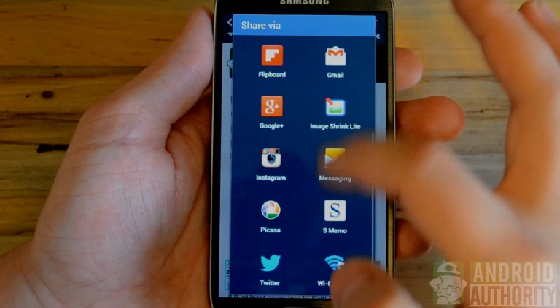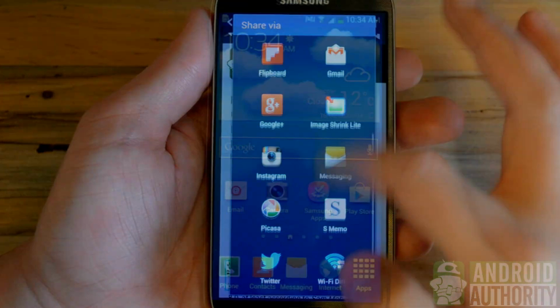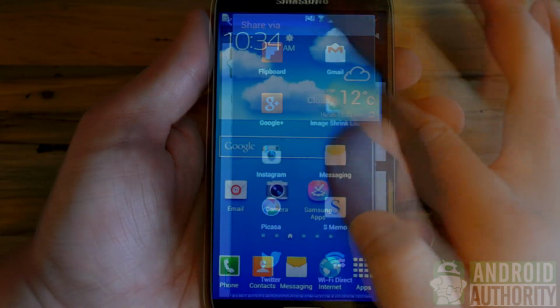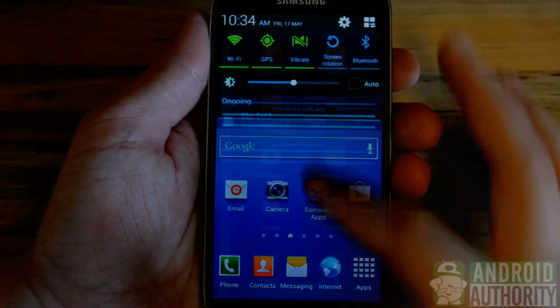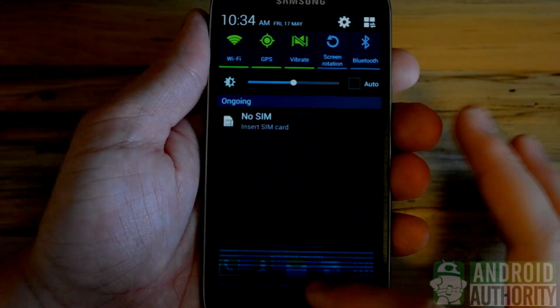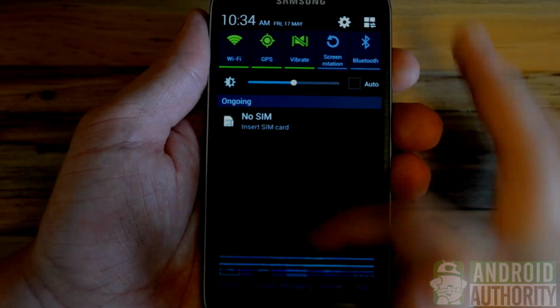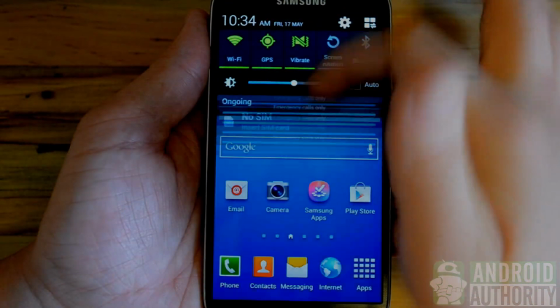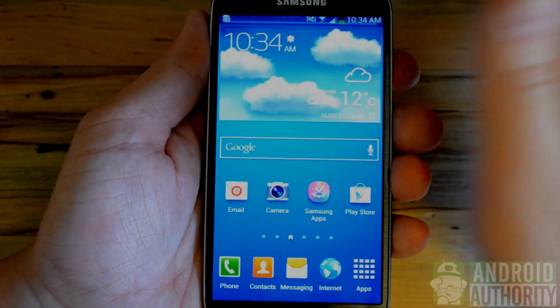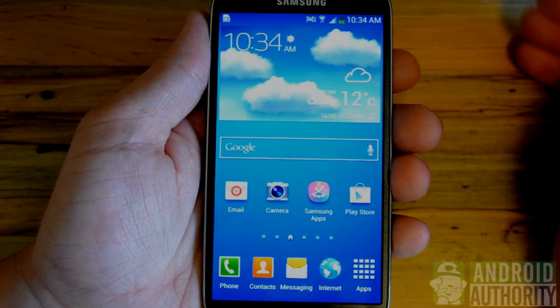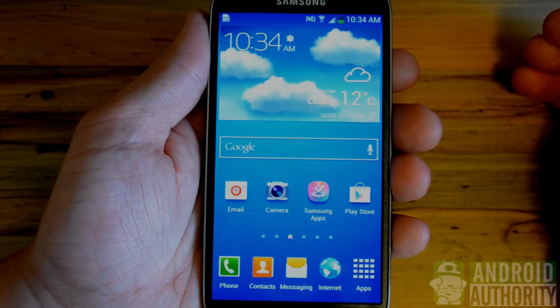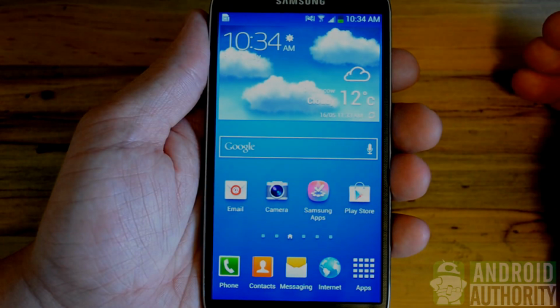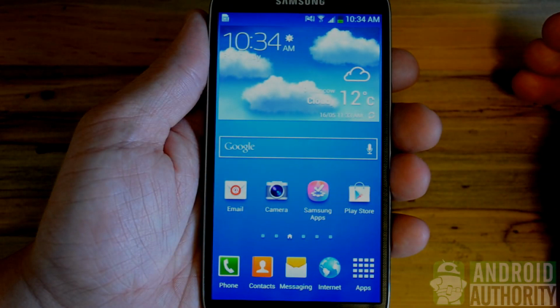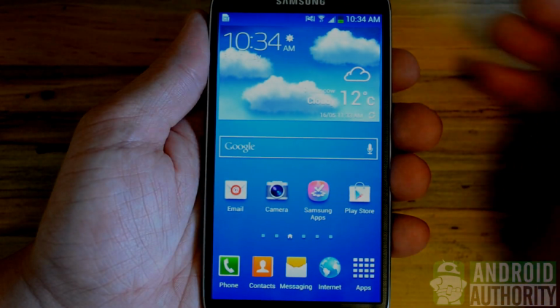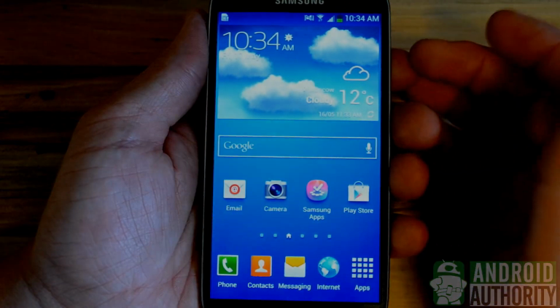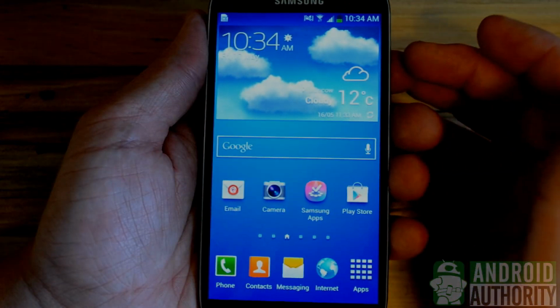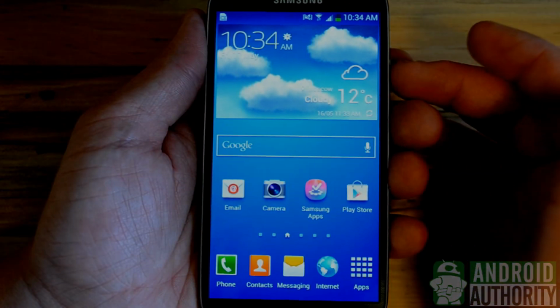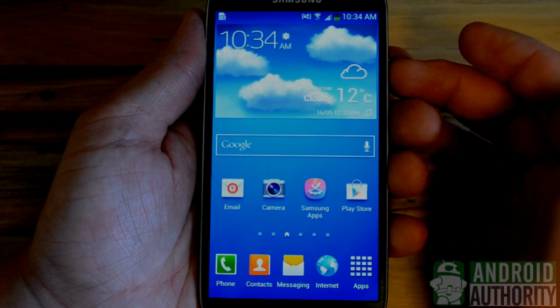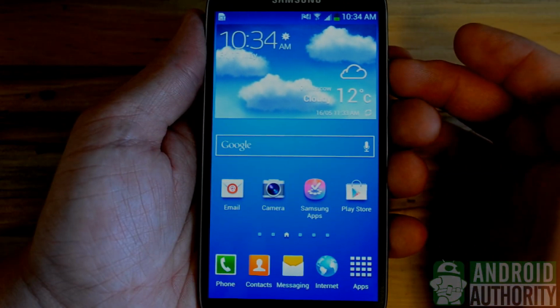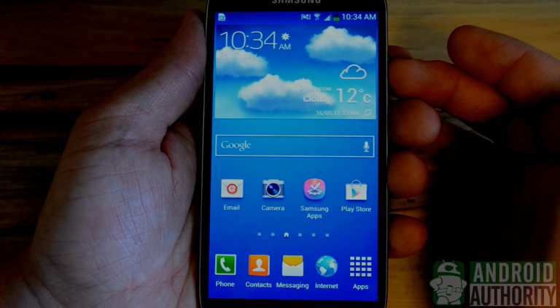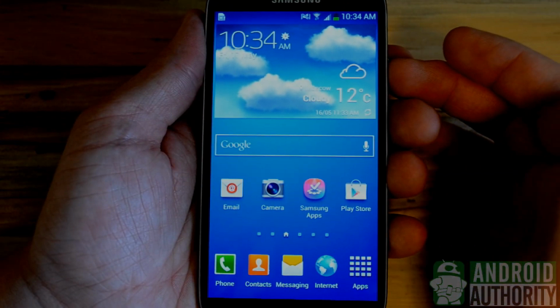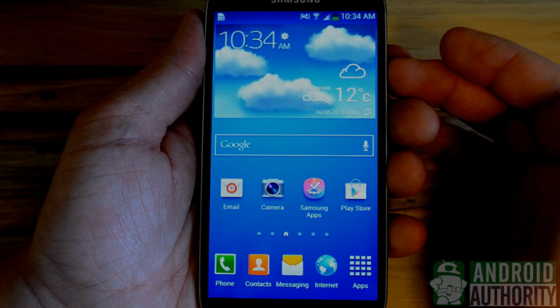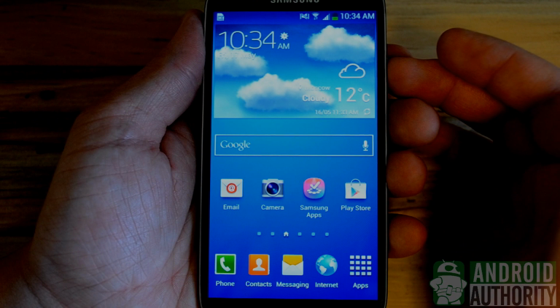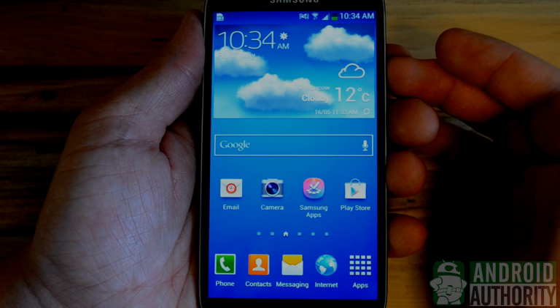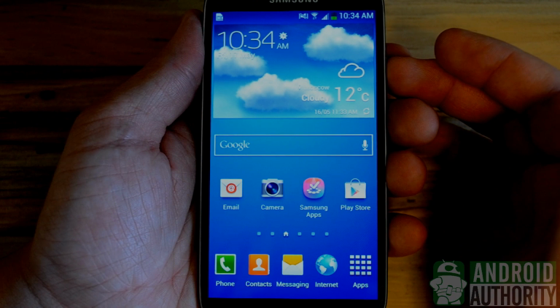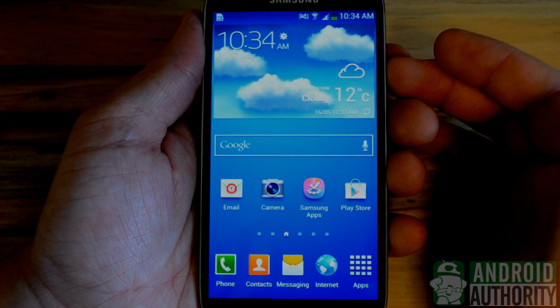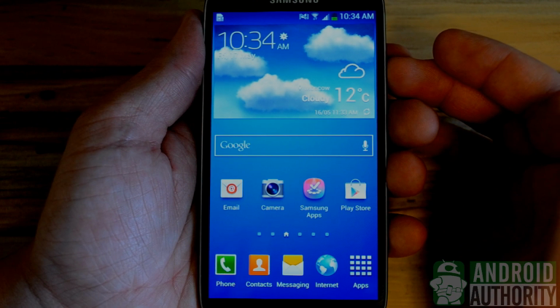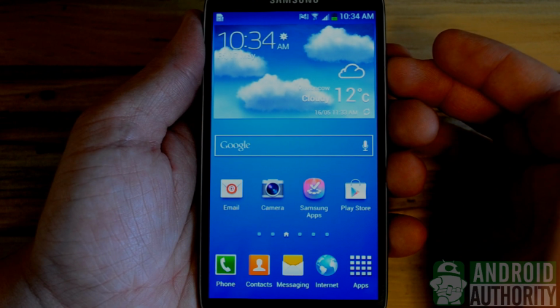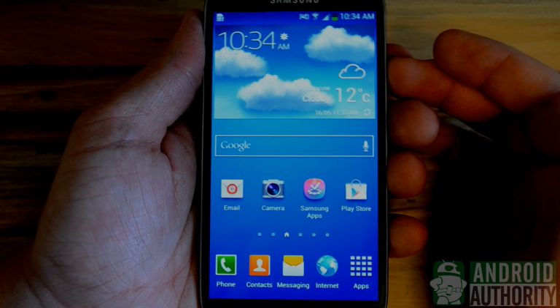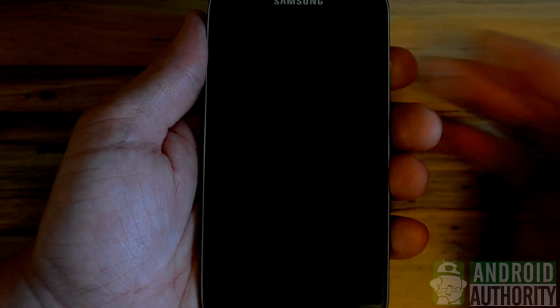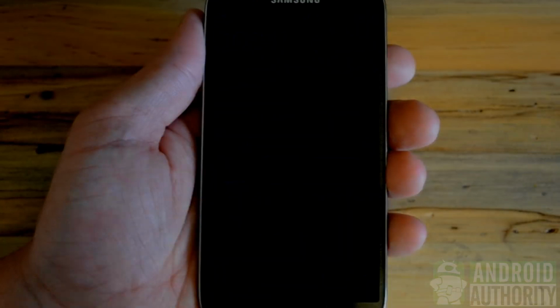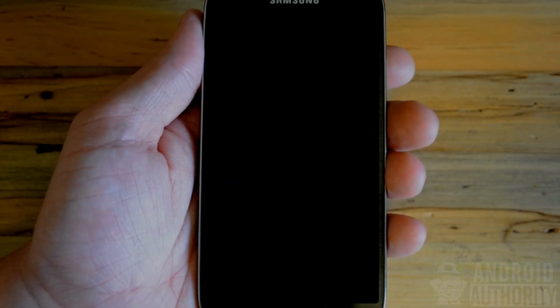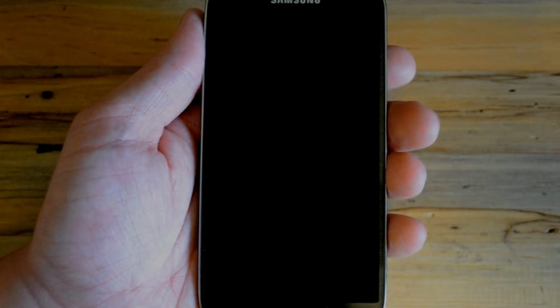That's it, folks. Have fun saving all of your screenshots on your Samsung Galaxy S4. And thanks again for watching. This is Clayton with Android Authority.